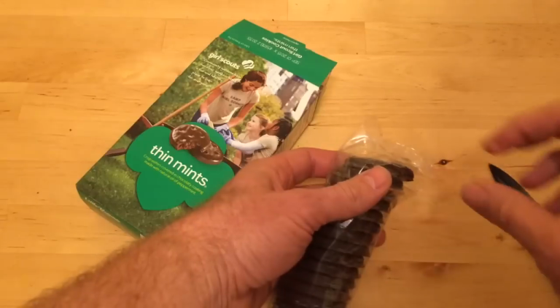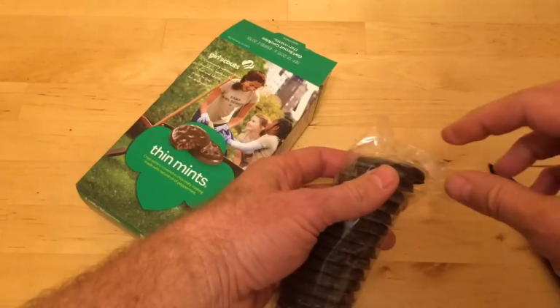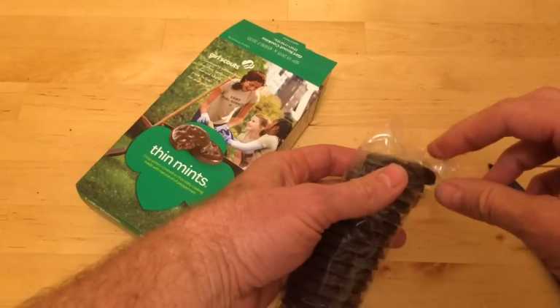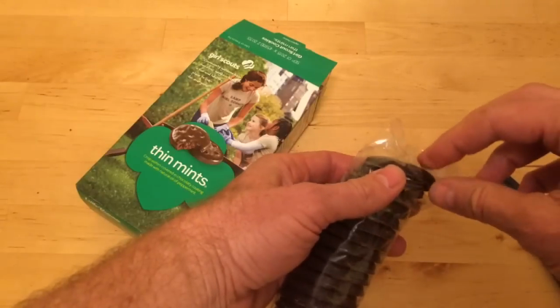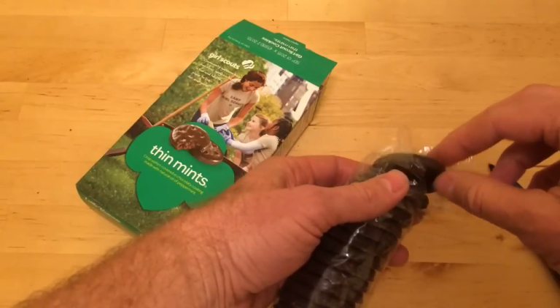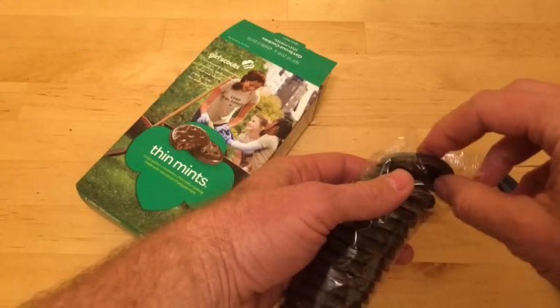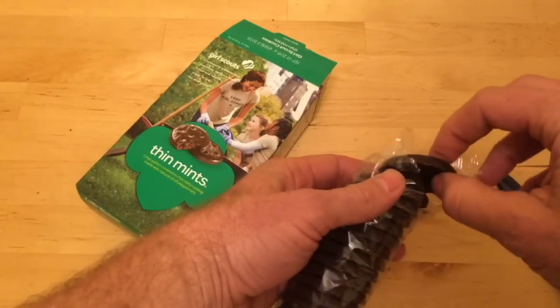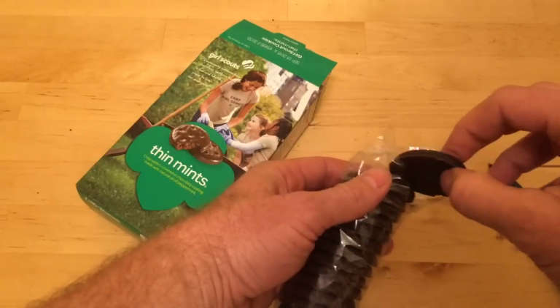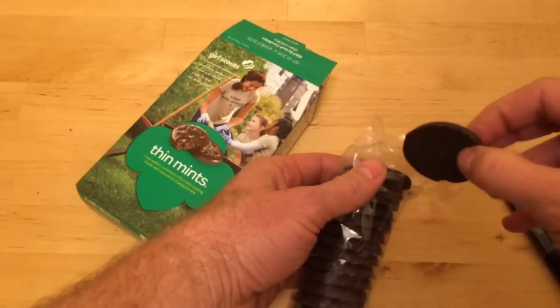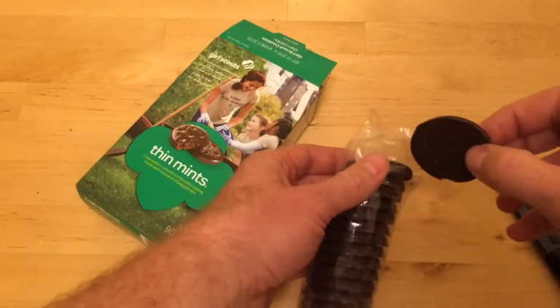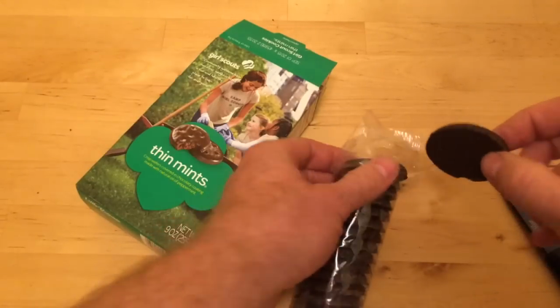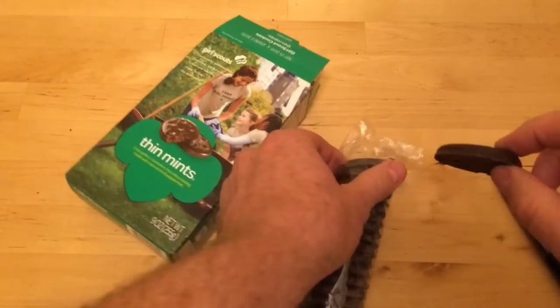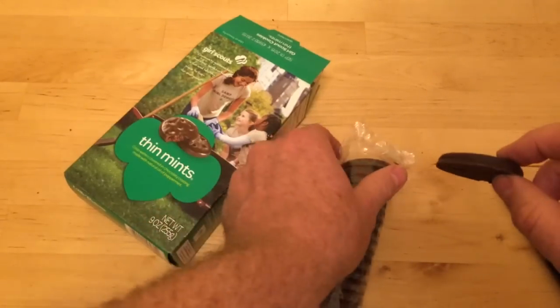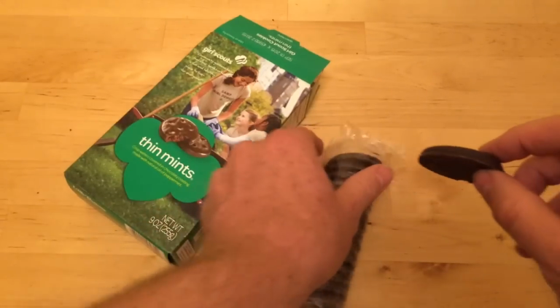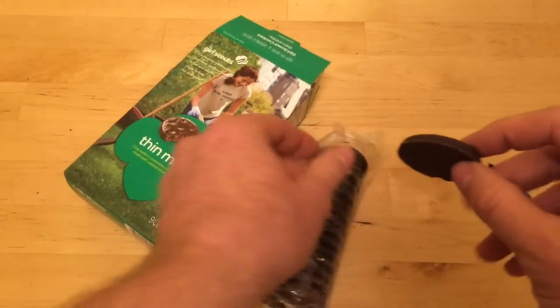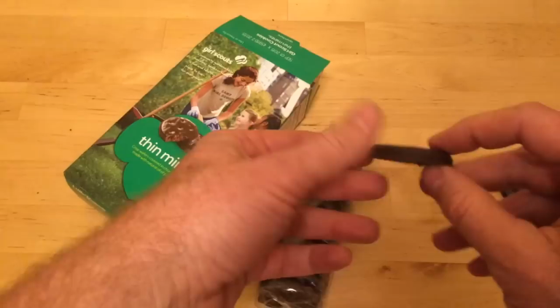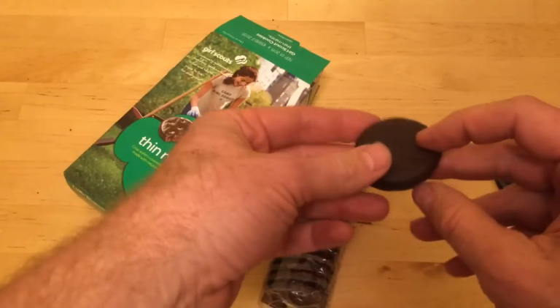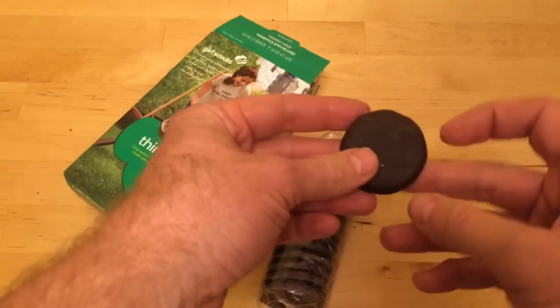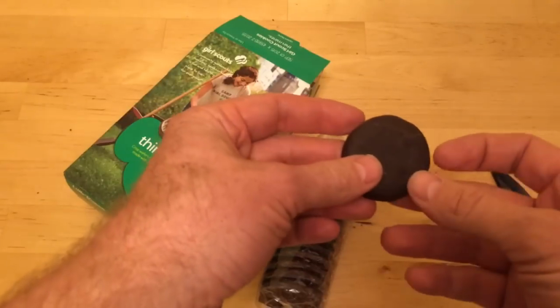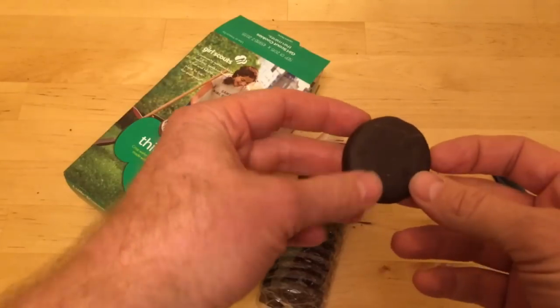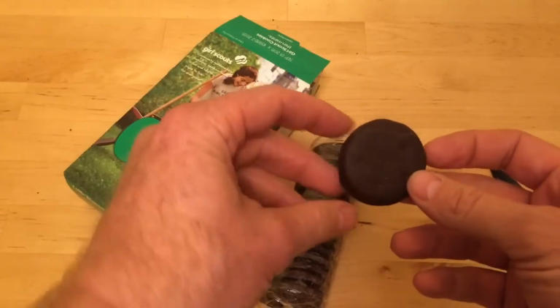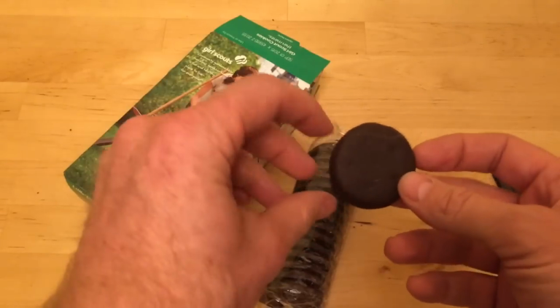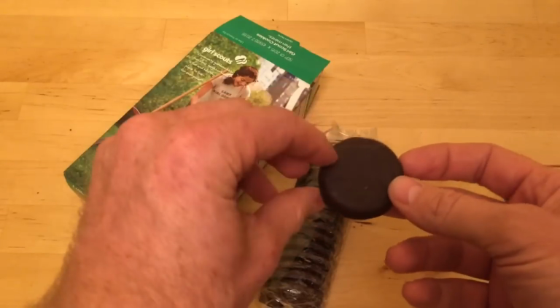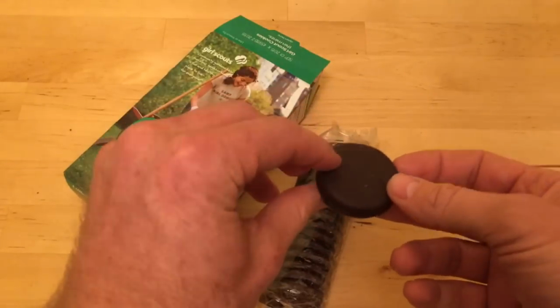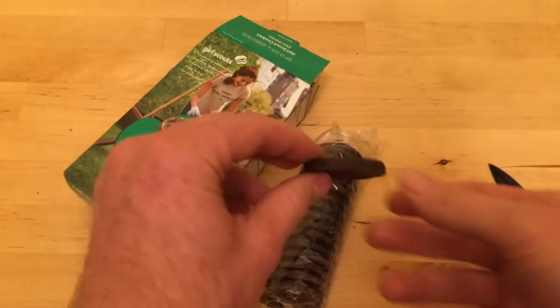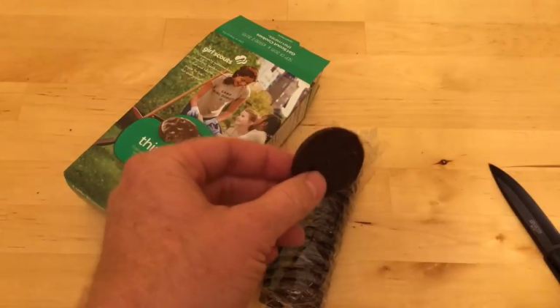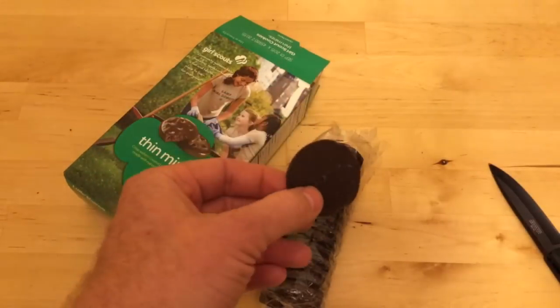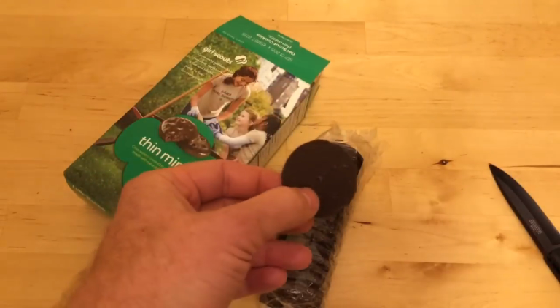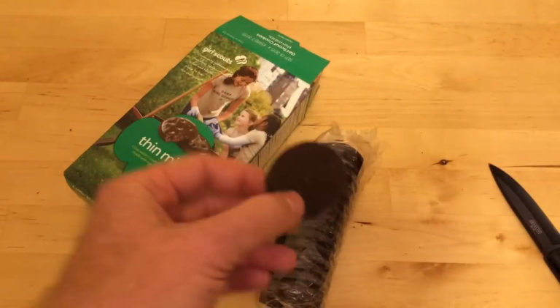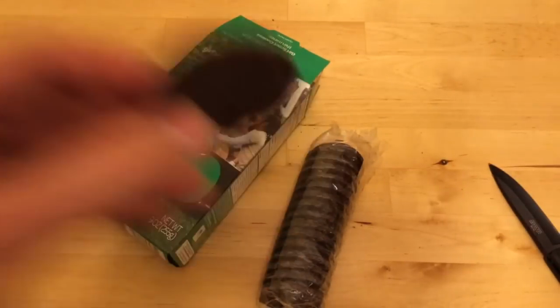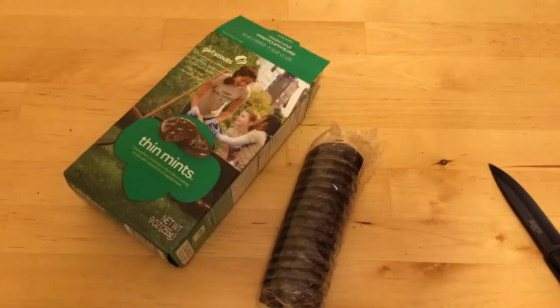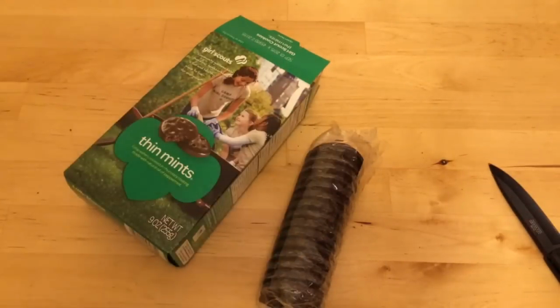Why am I doing a Girl Scout cookie unboxing video? I really don't know. Unboxing videos get a lot of views so I figured I'd give it a shot.